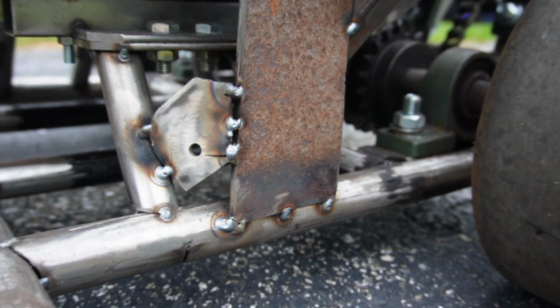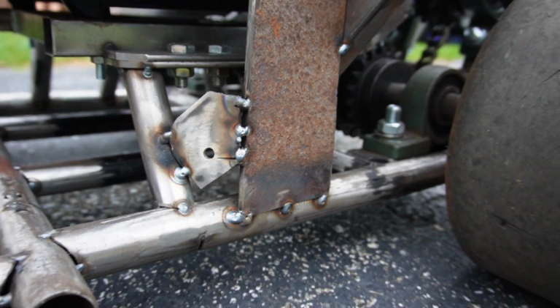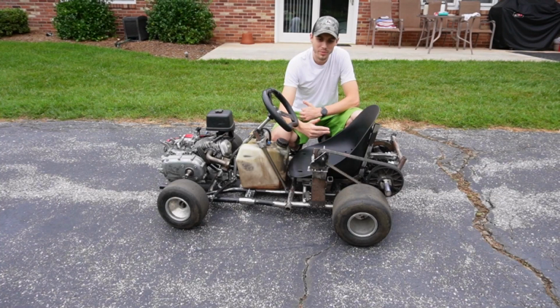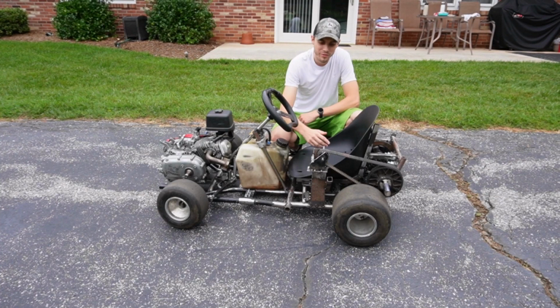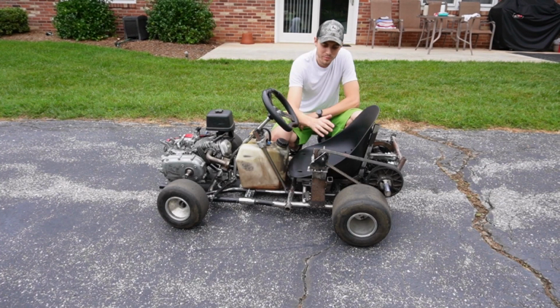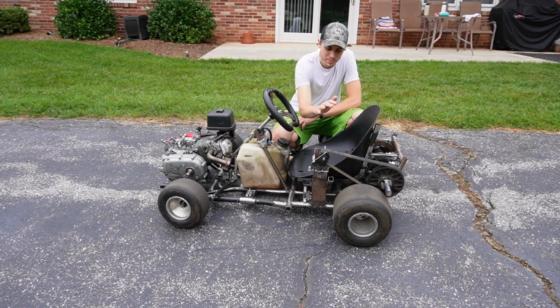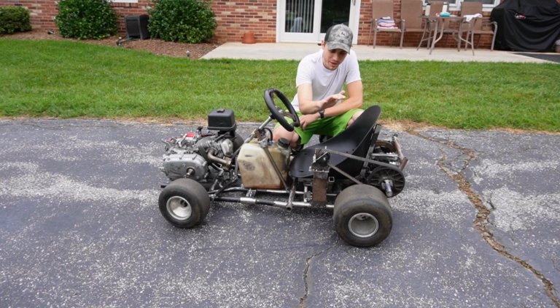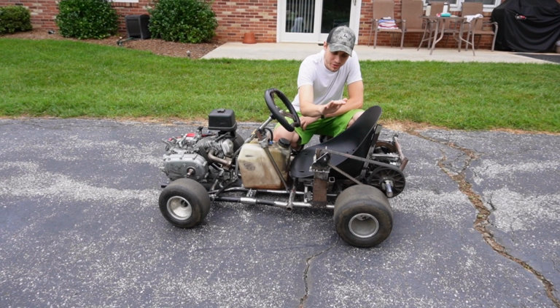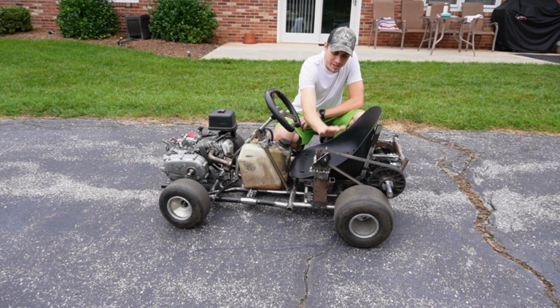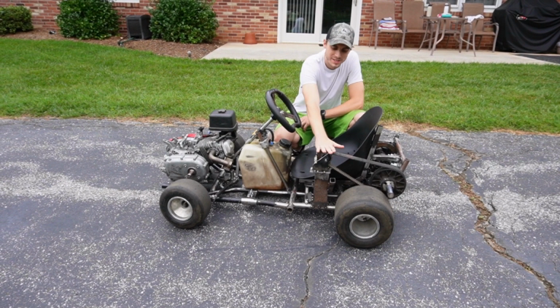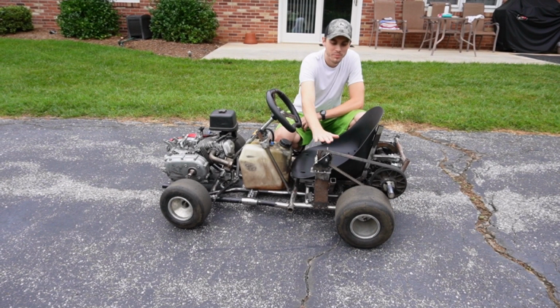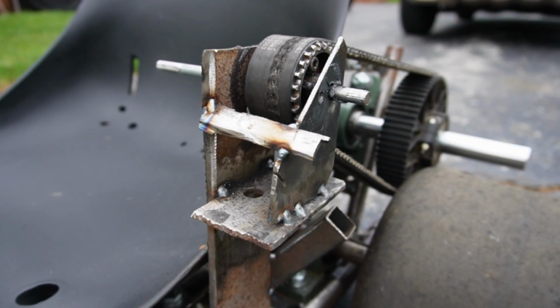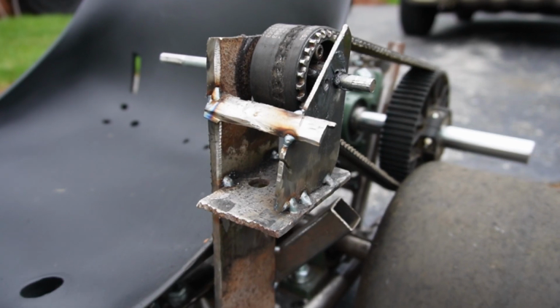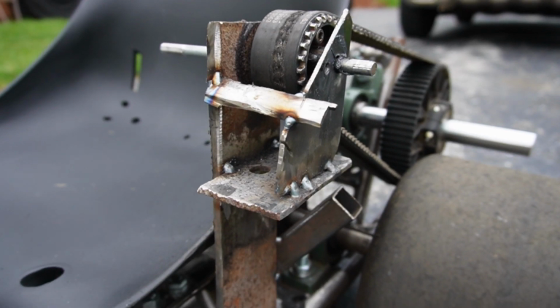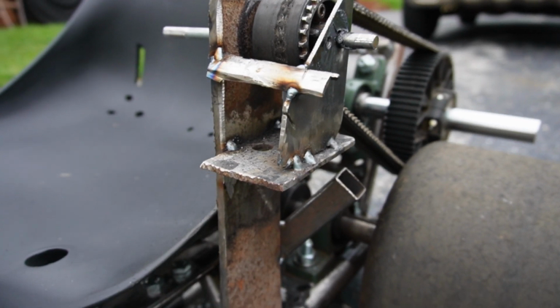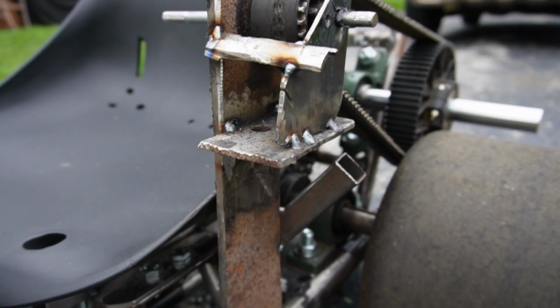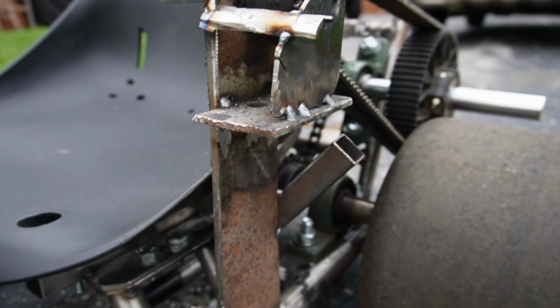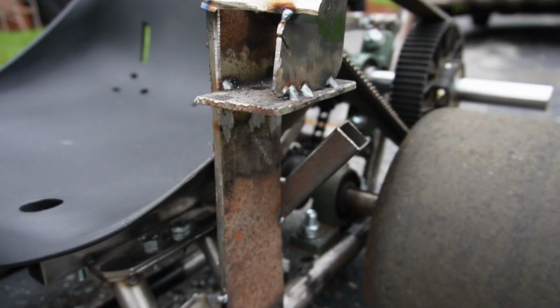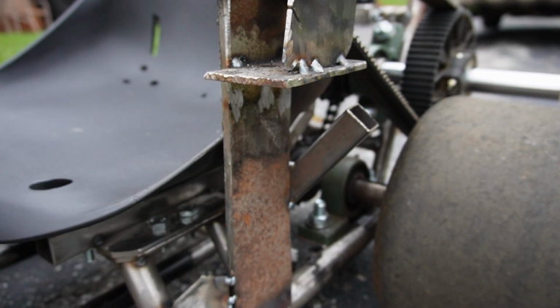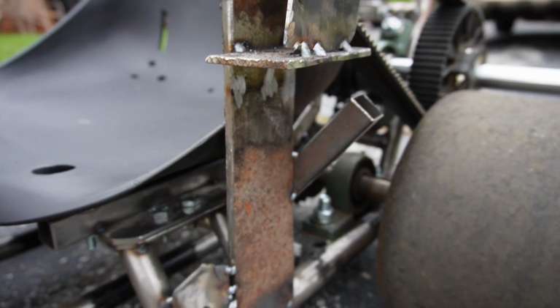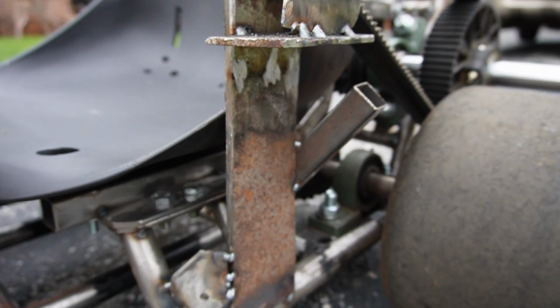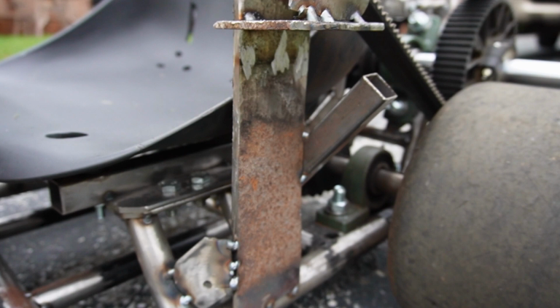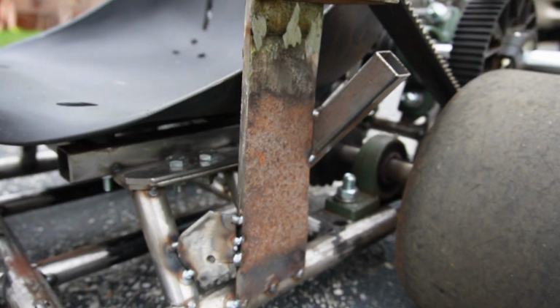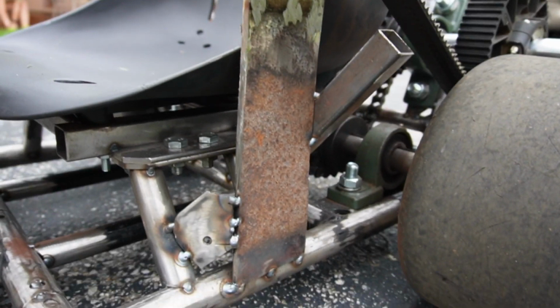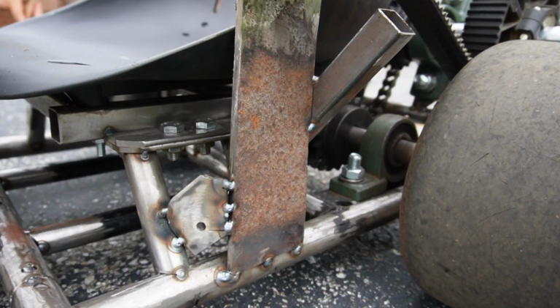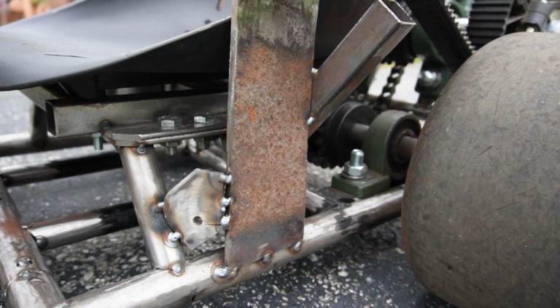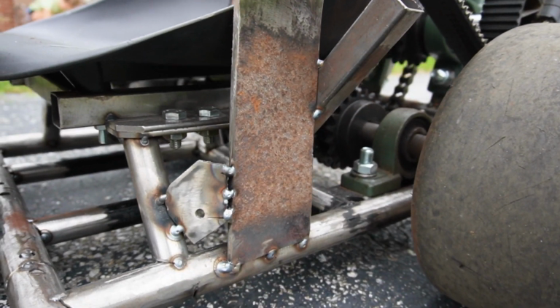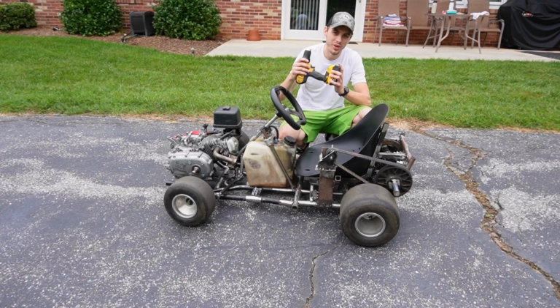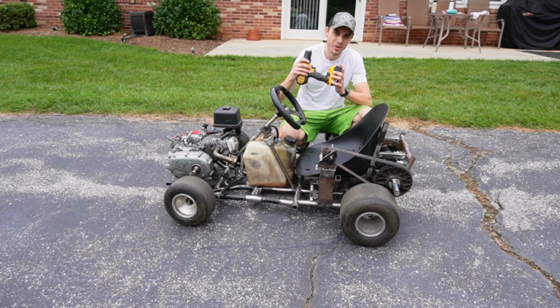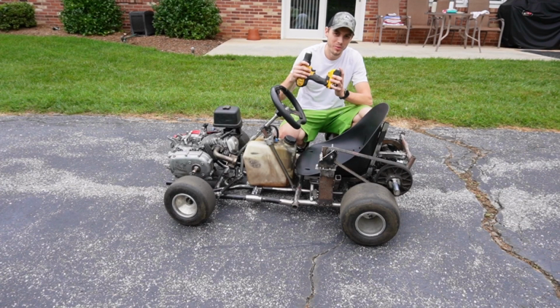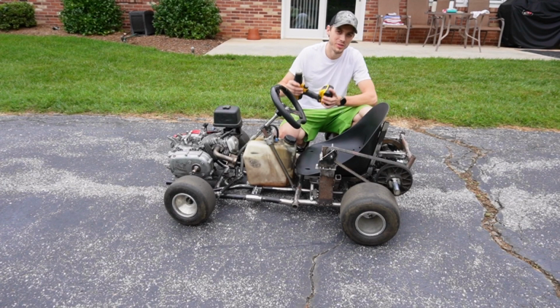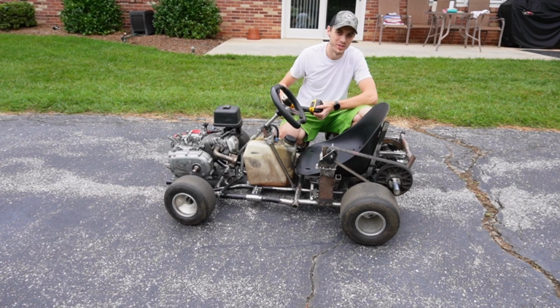Don't make fun of me, but I created this beautiful apparatus and this is going to be take two of powering the go-kart with a drill.